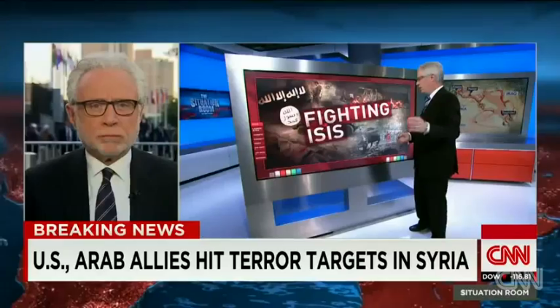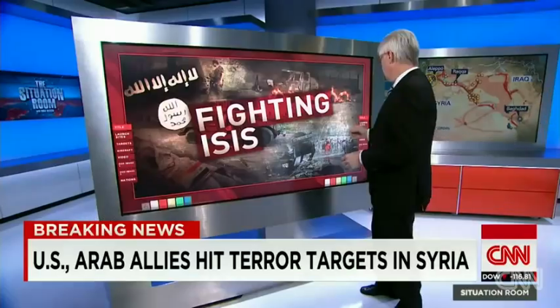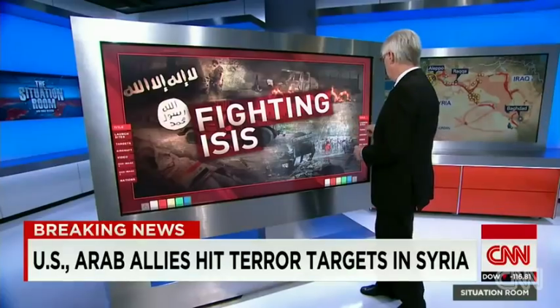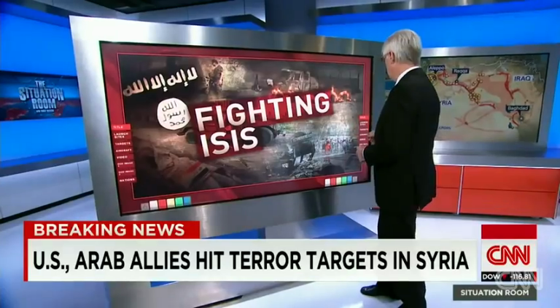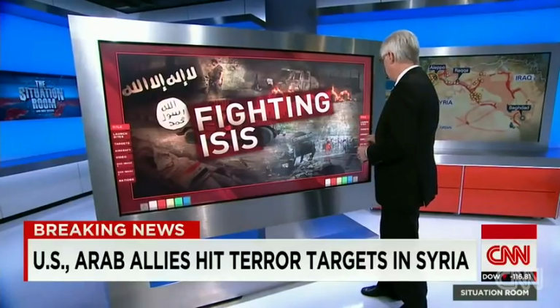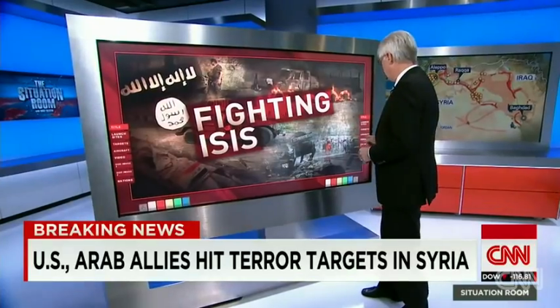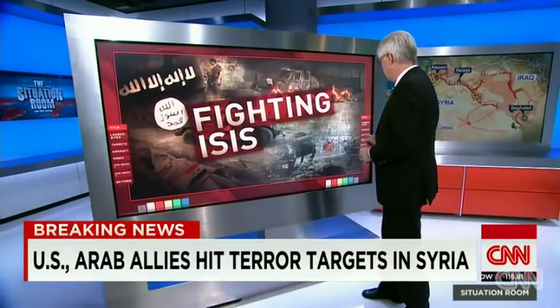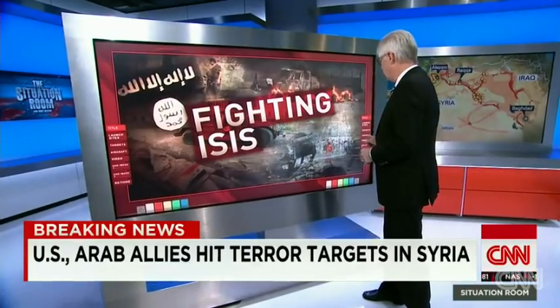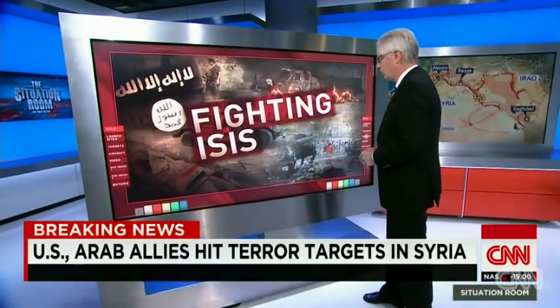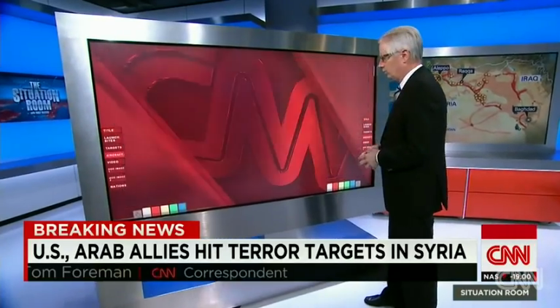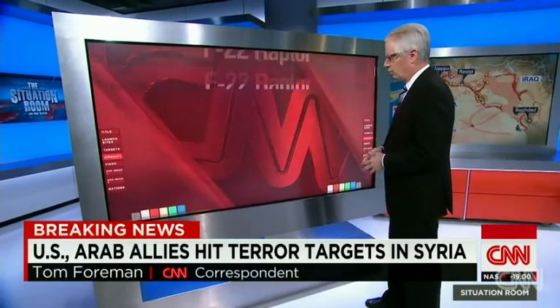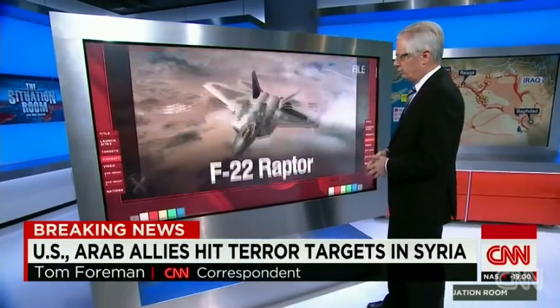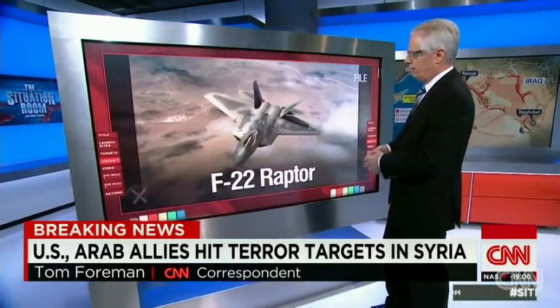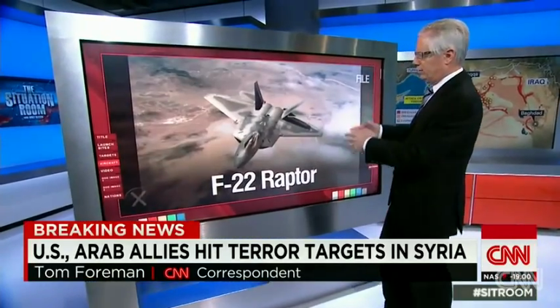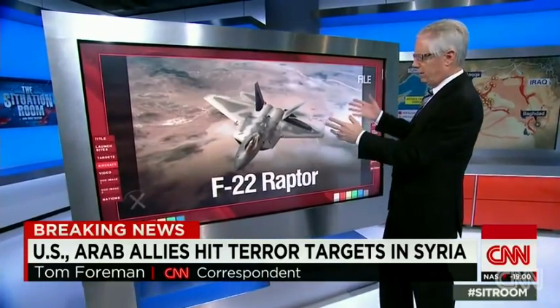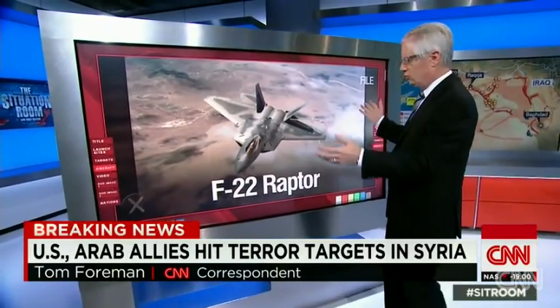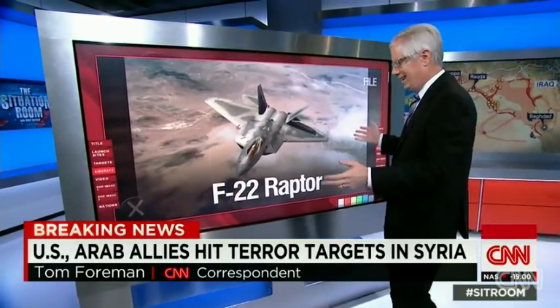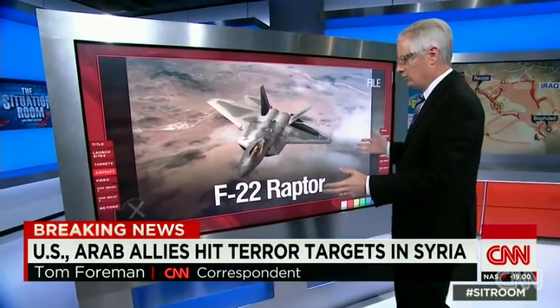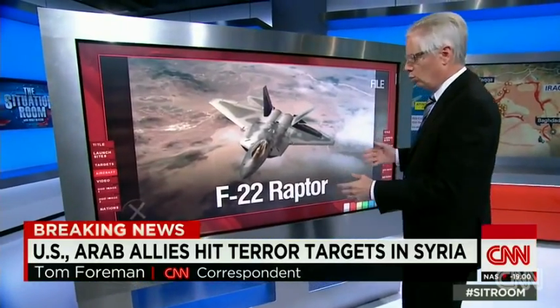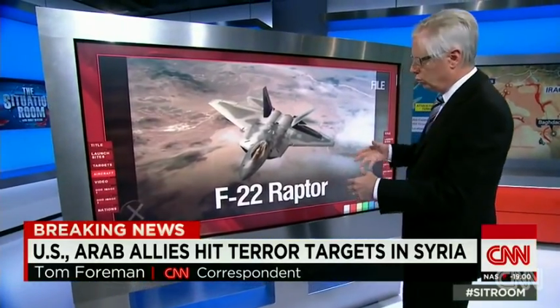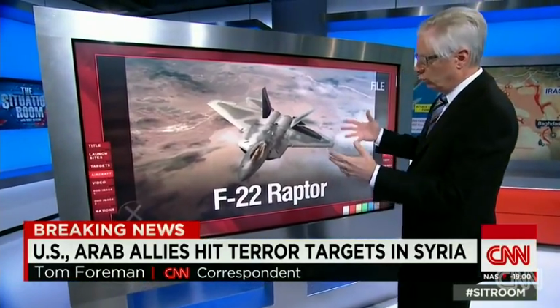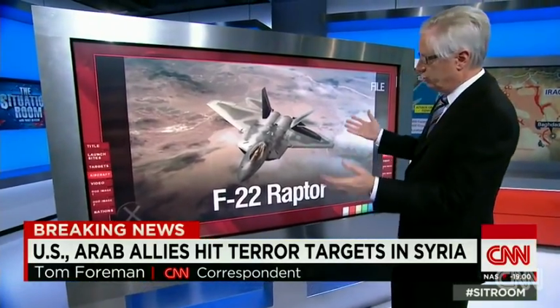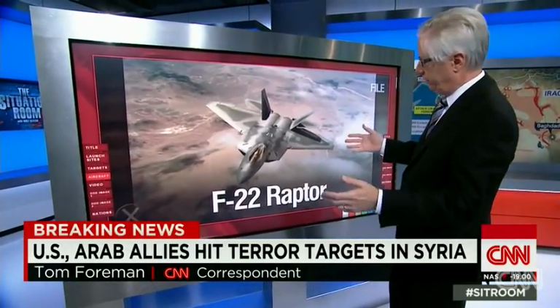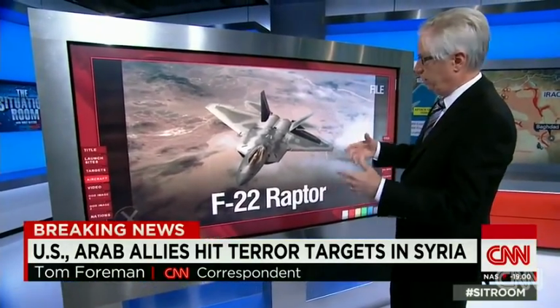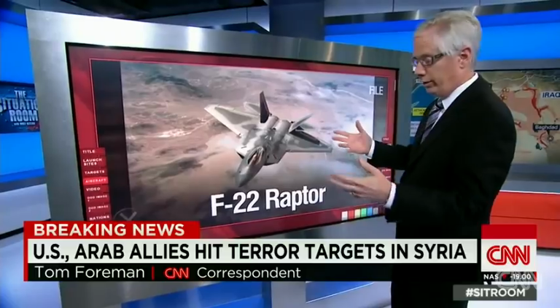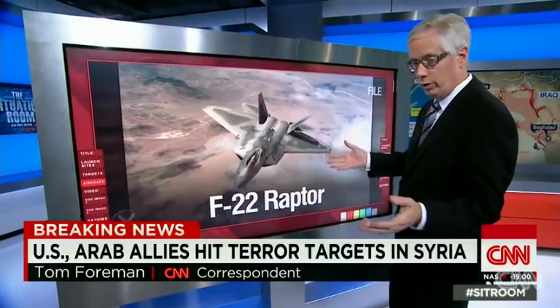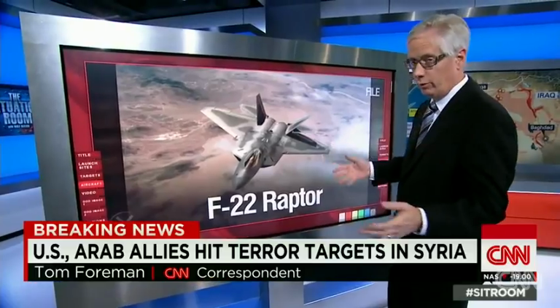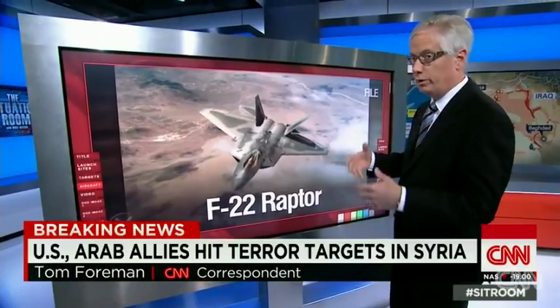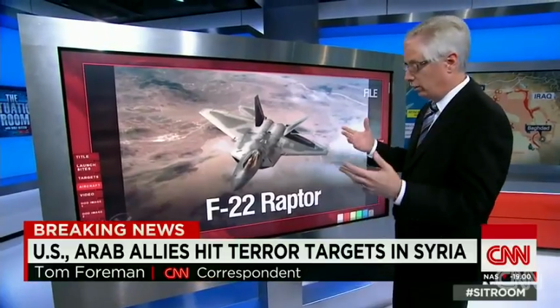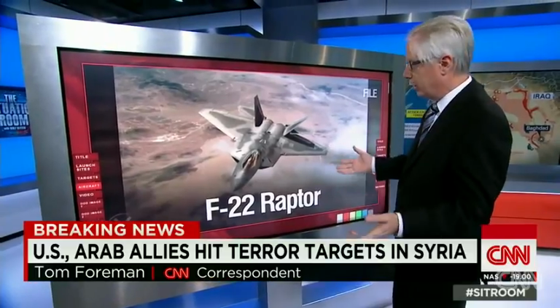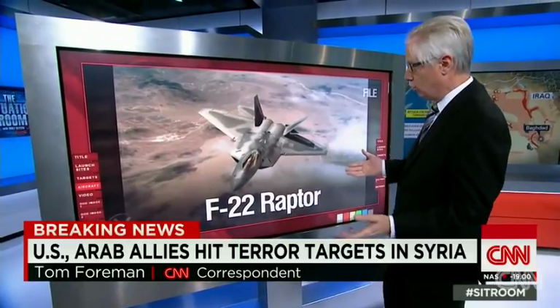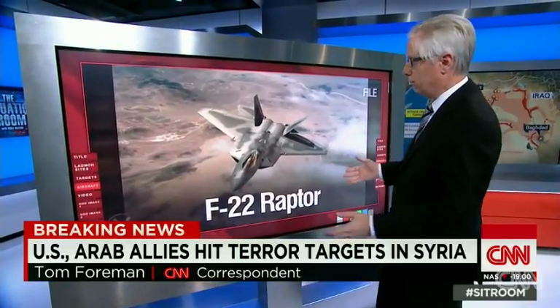The F-22, depending on who you talk to, is either the most advanced fighter jet in the world or a jet that's had a lot of cost overruns and a lot of problems.